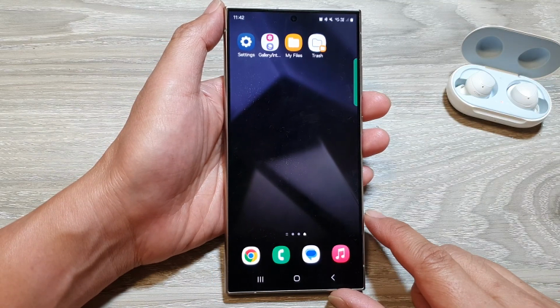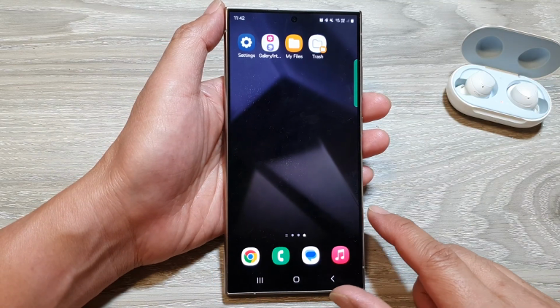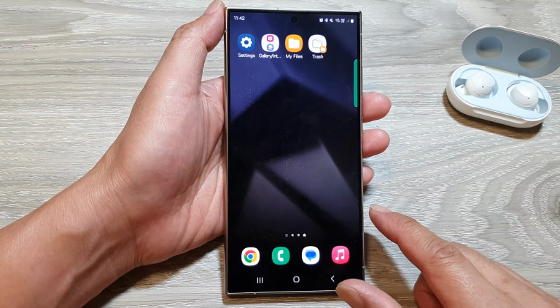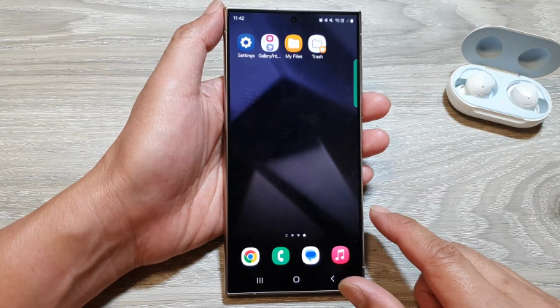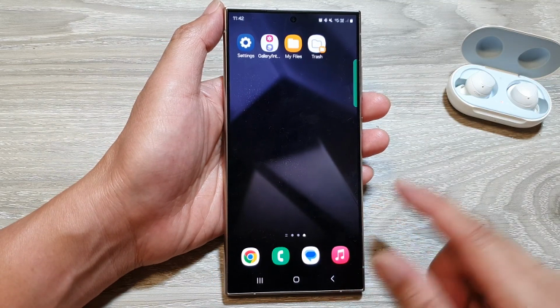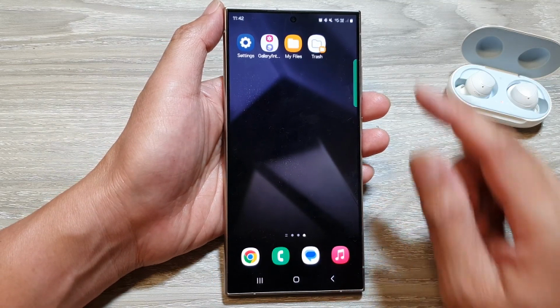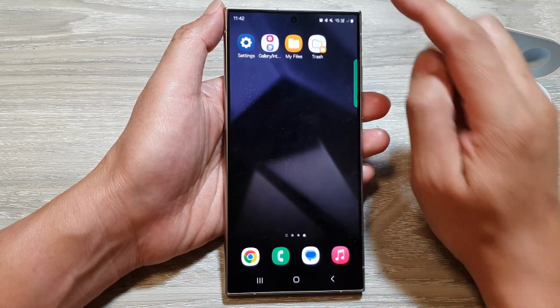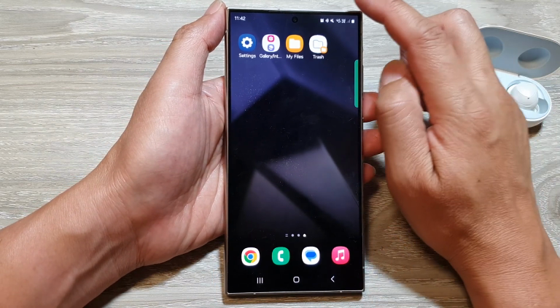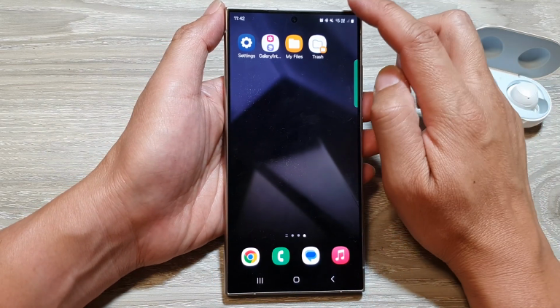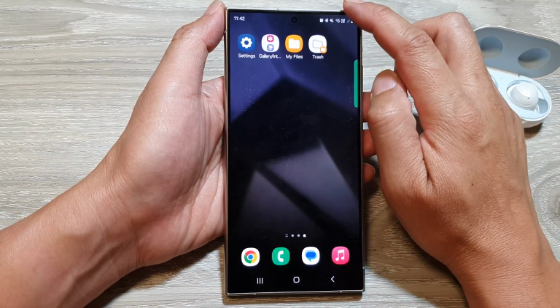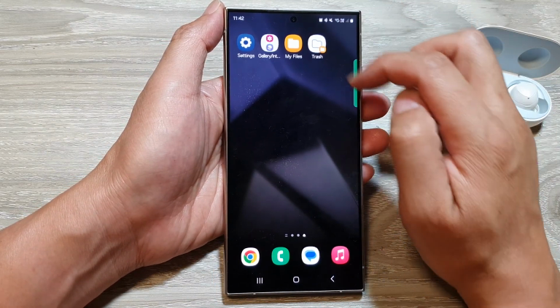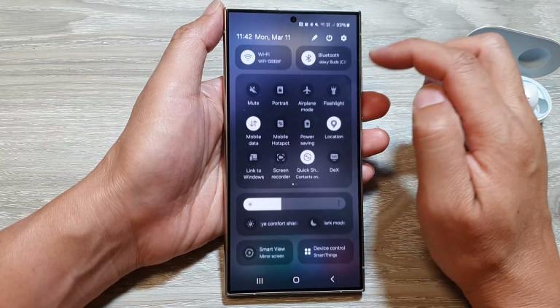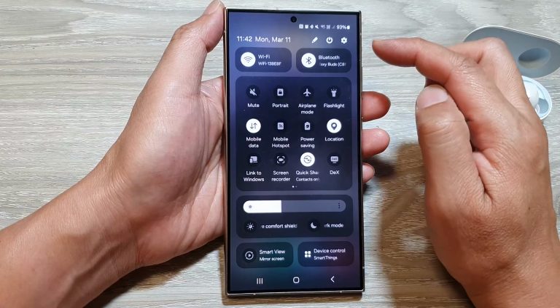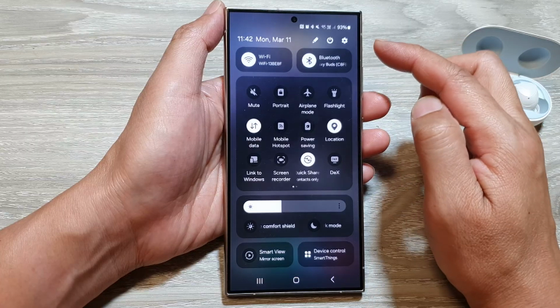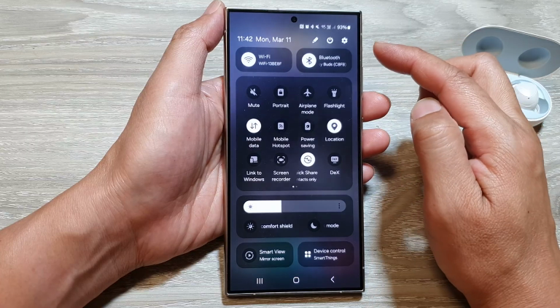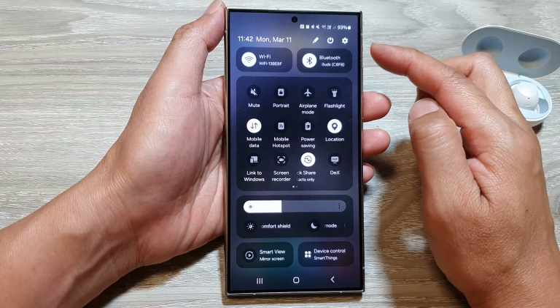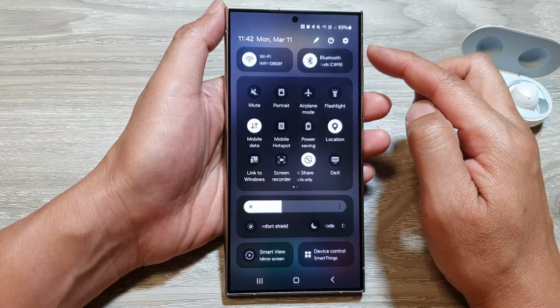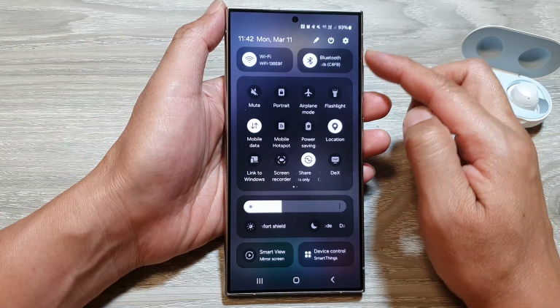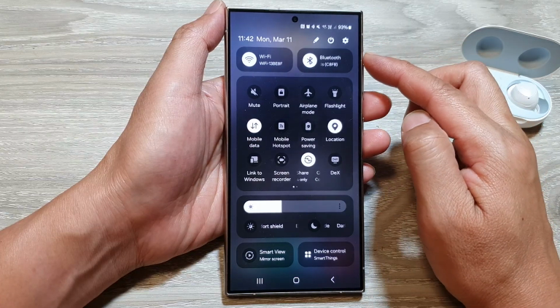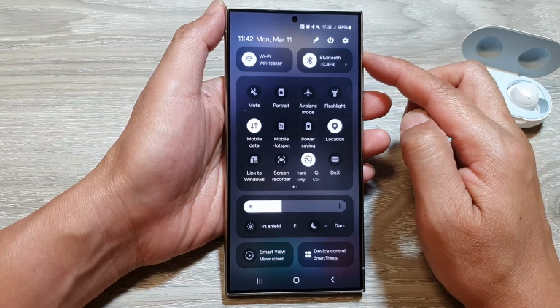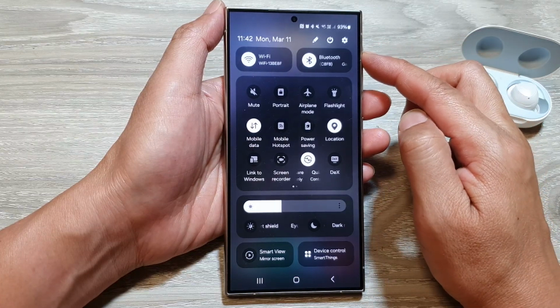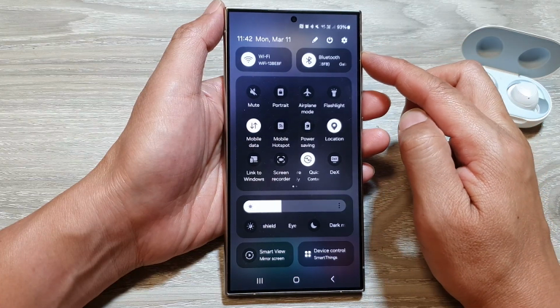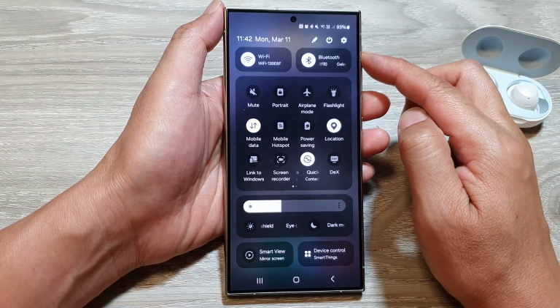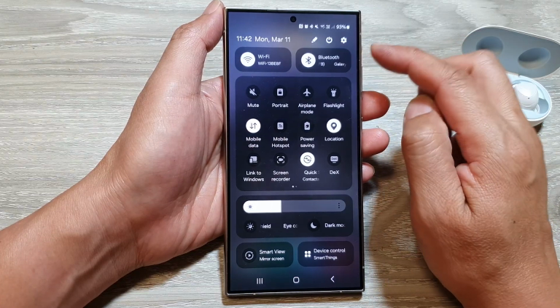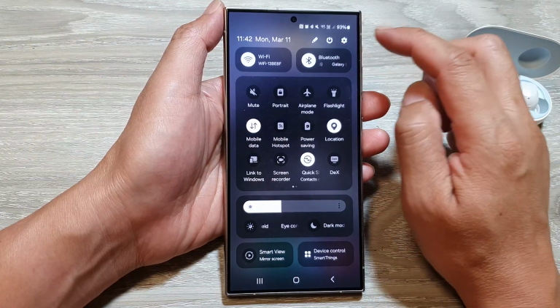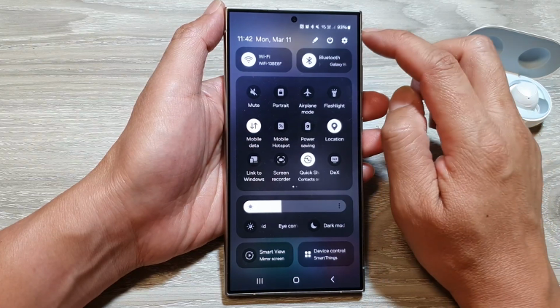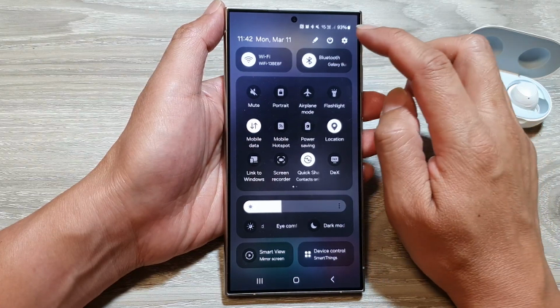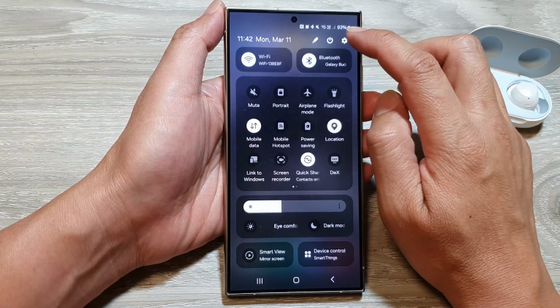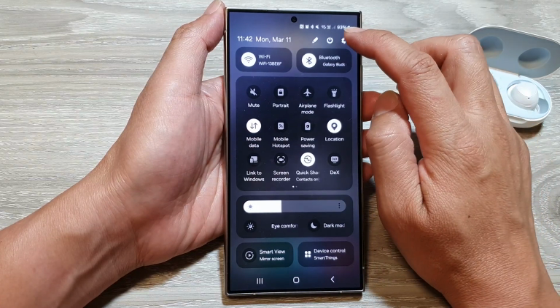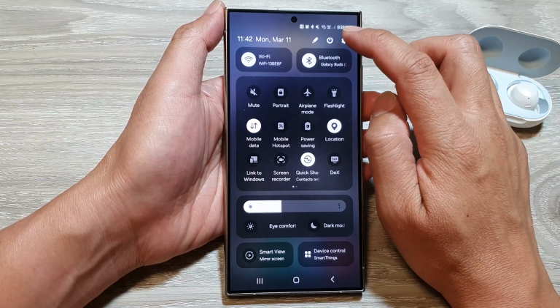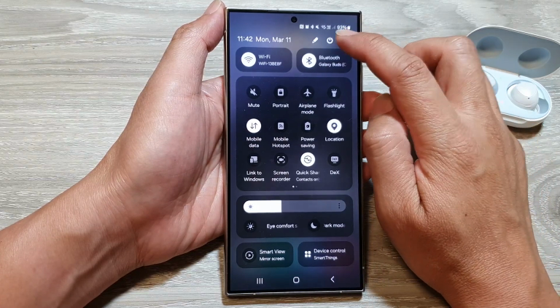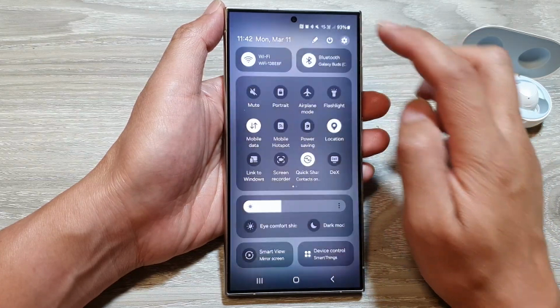From the home screen, swipe down at the top to open up quick settings. In here, tap on the settings icon.